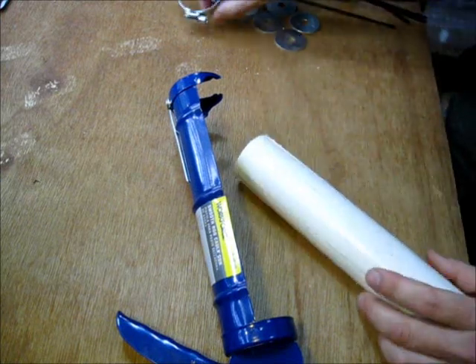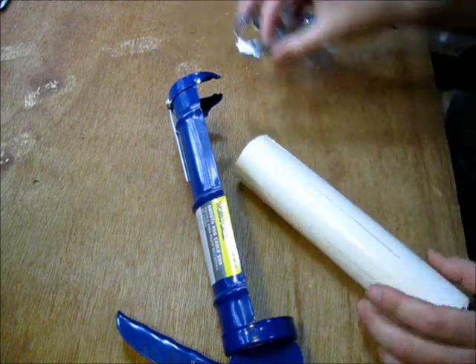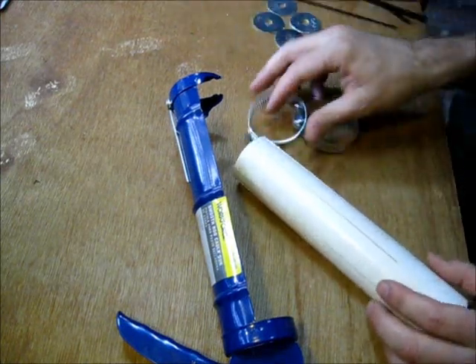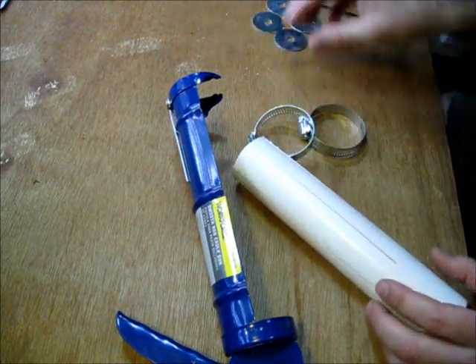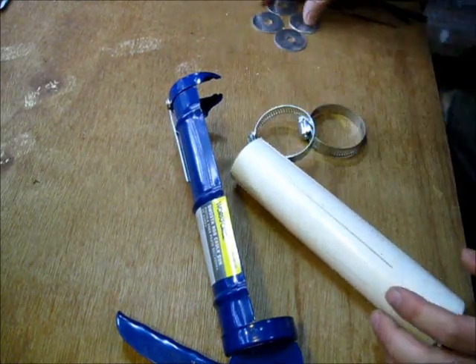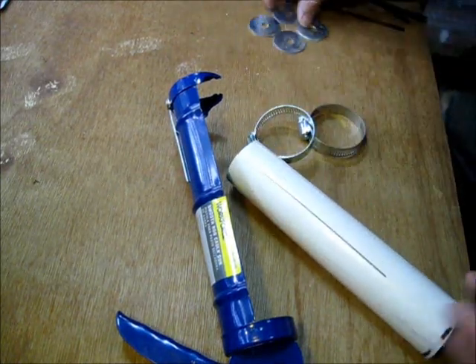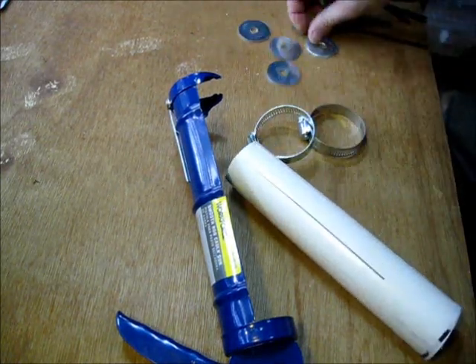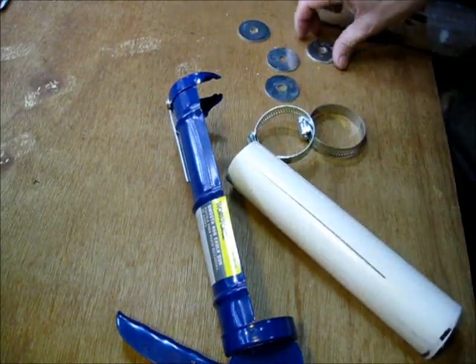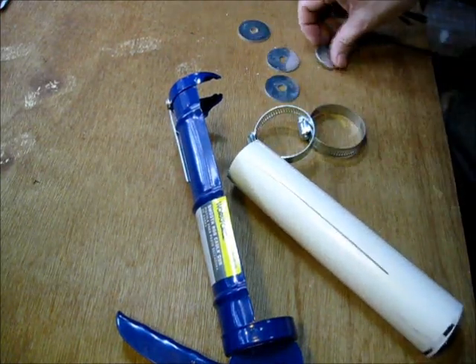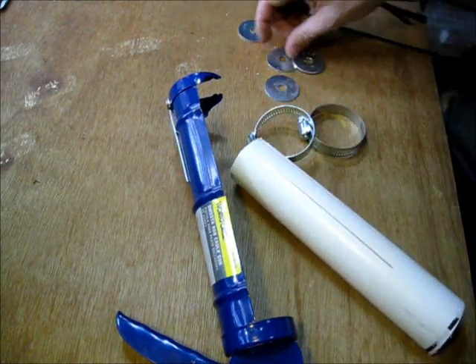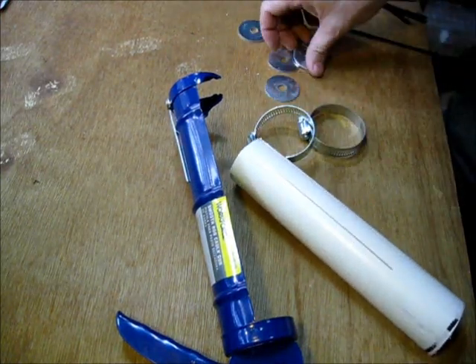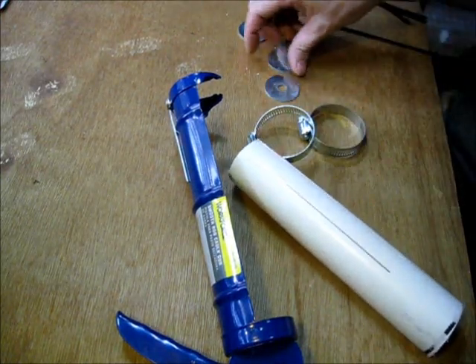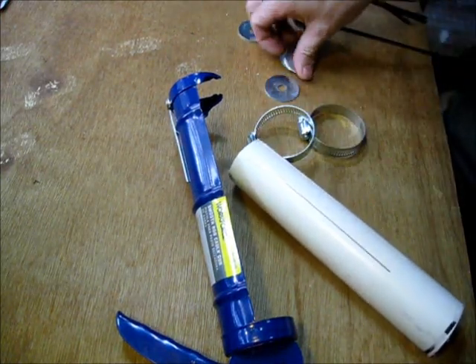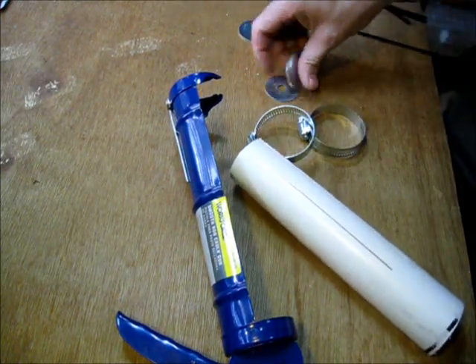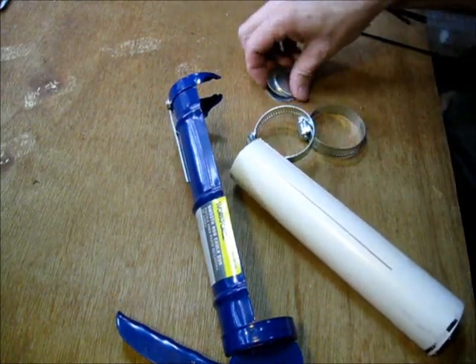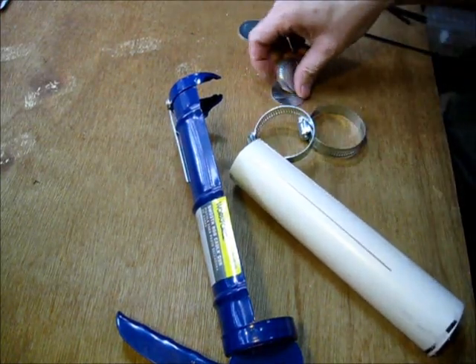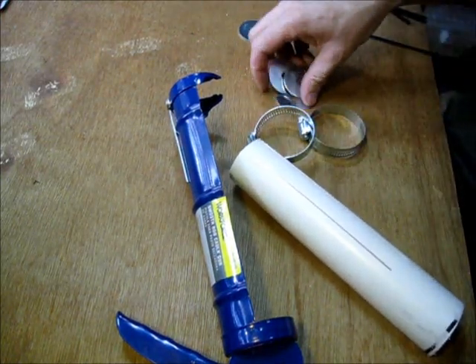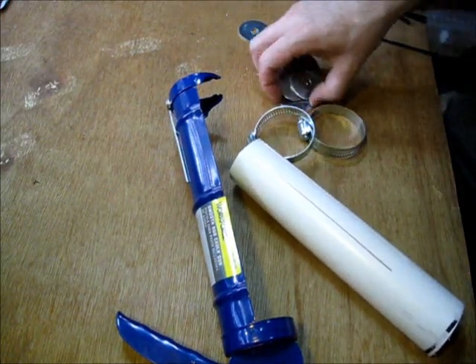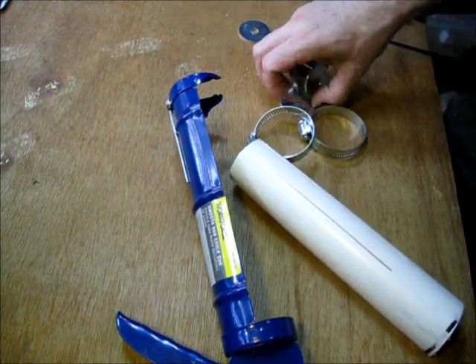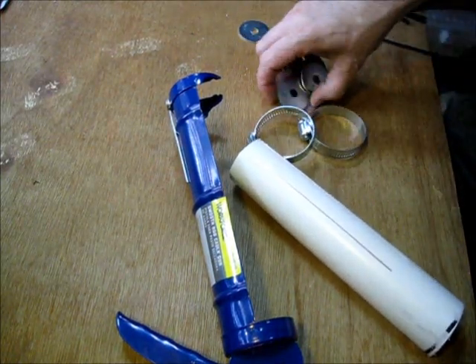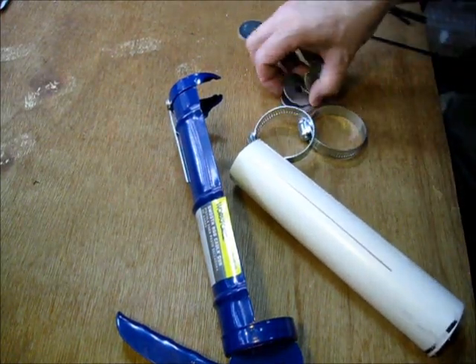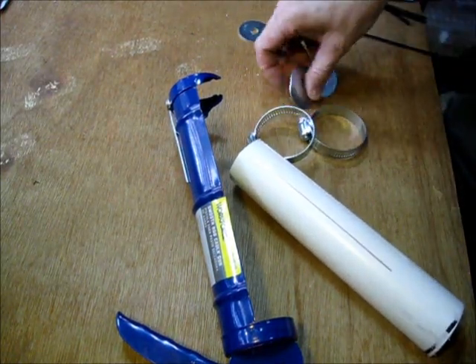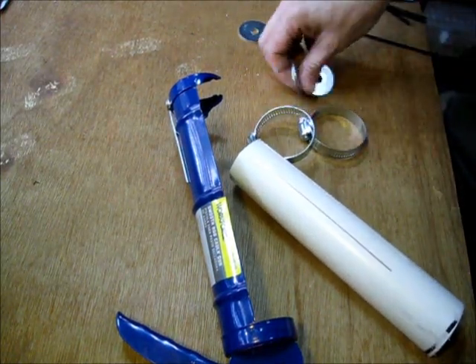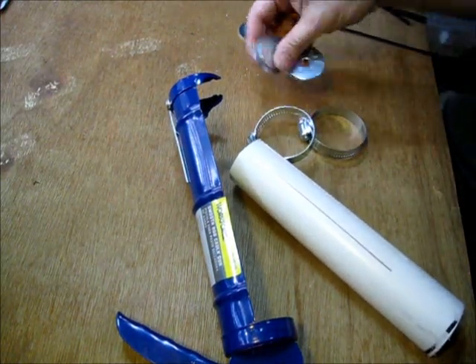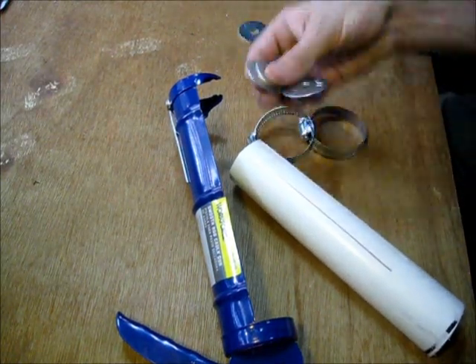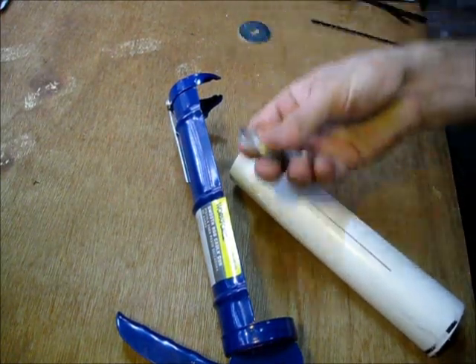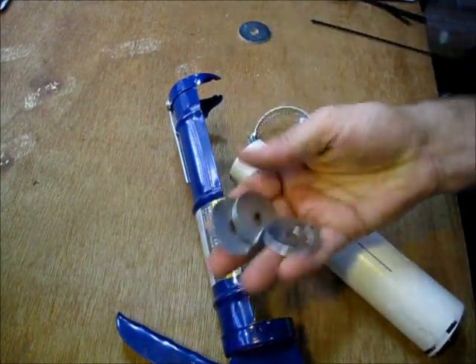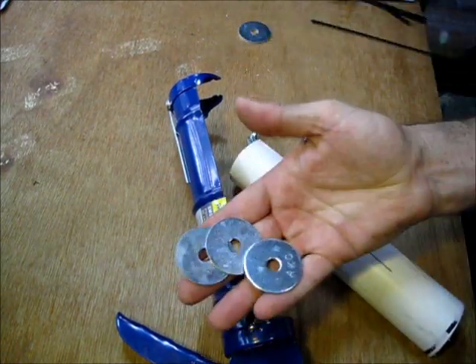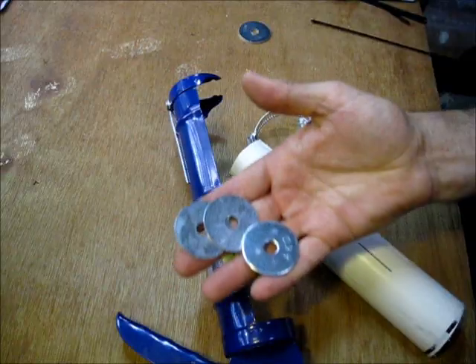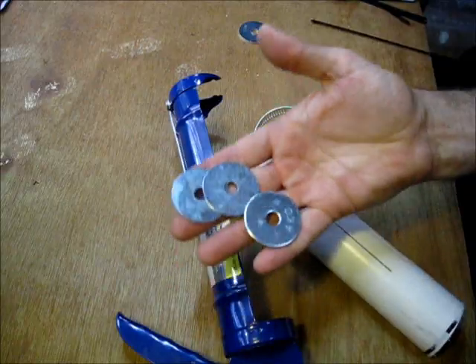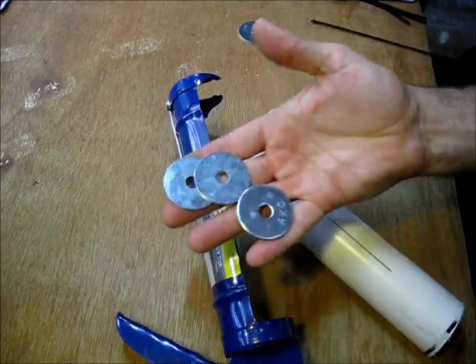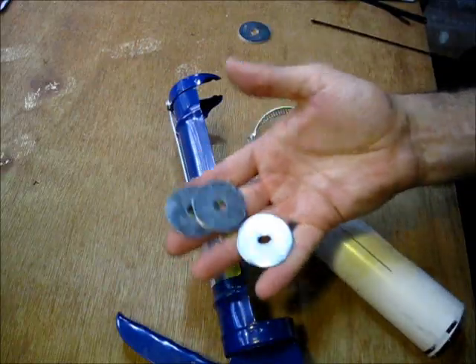One thing I forgot to mention is you need some washers — we'll come back to these later.